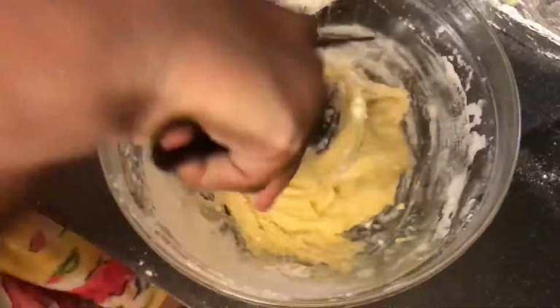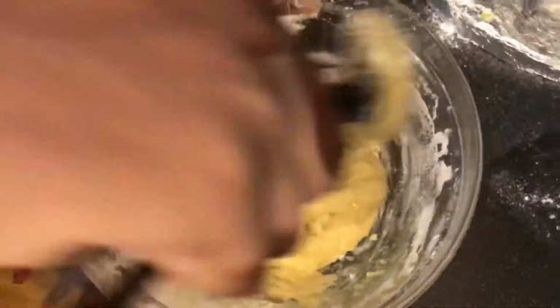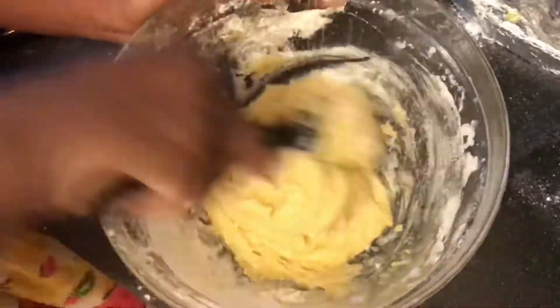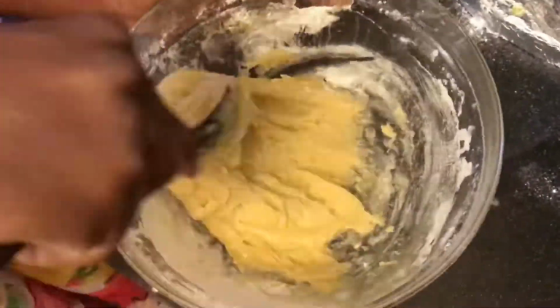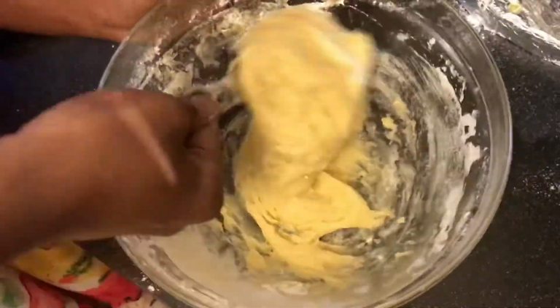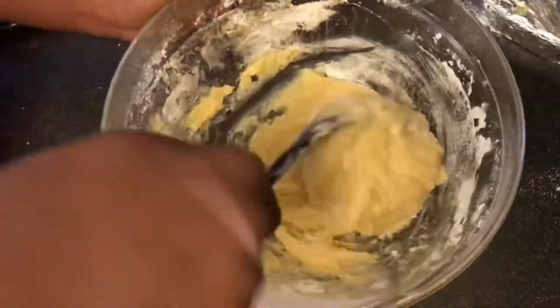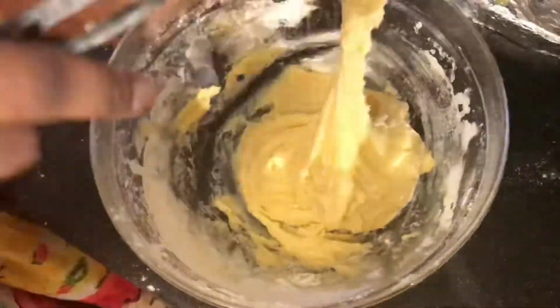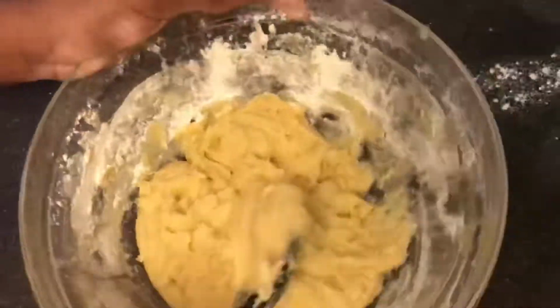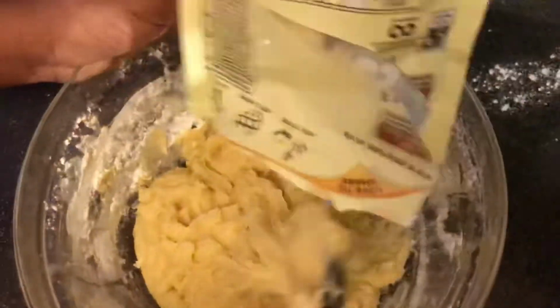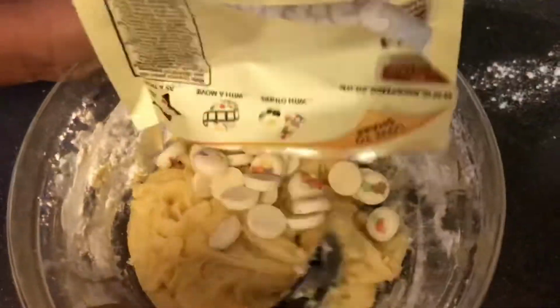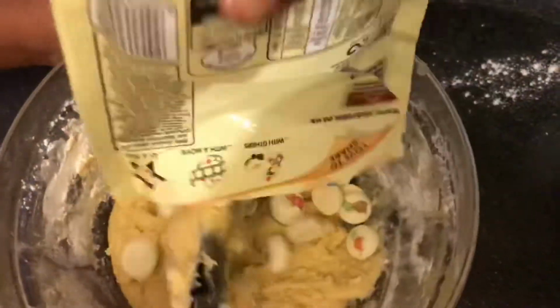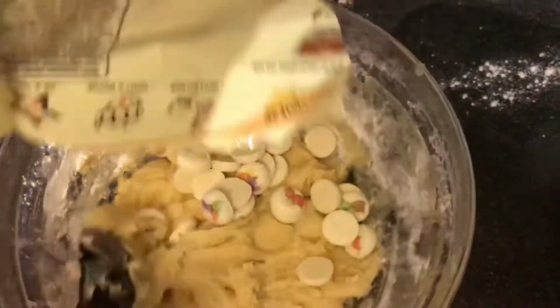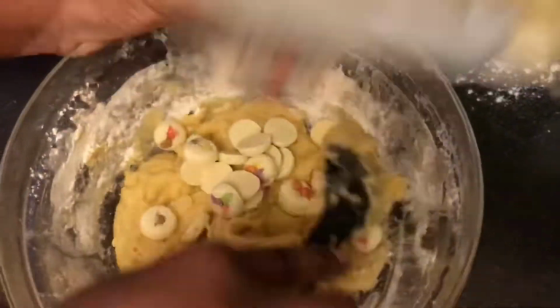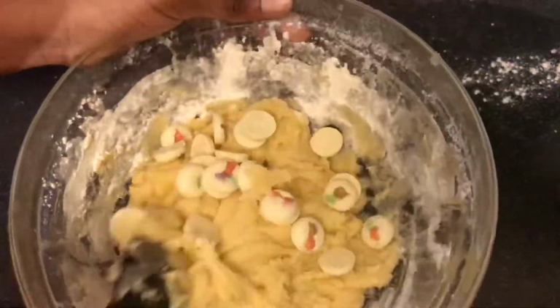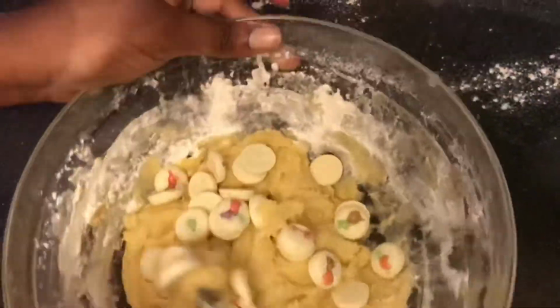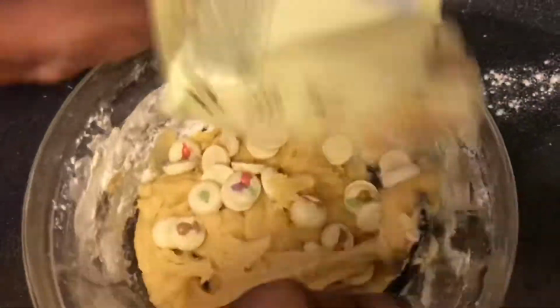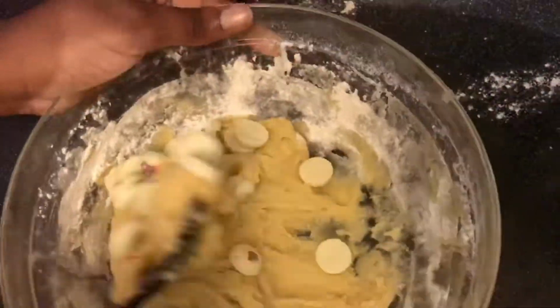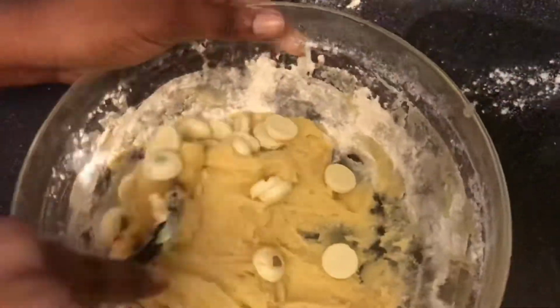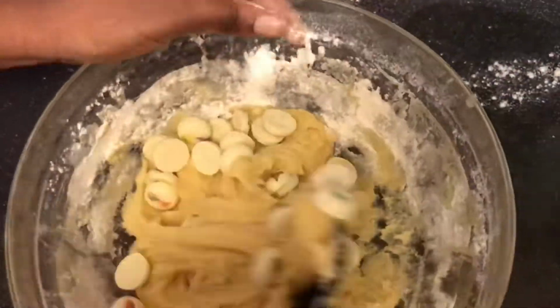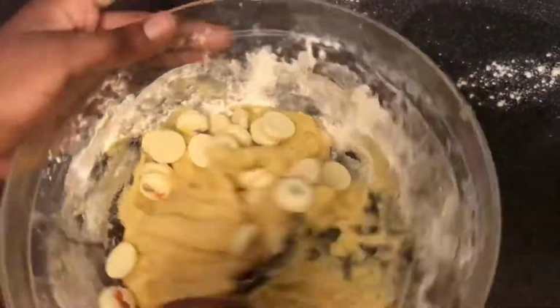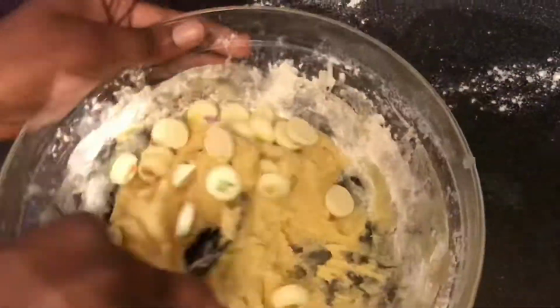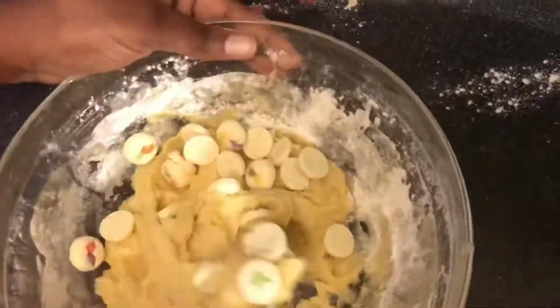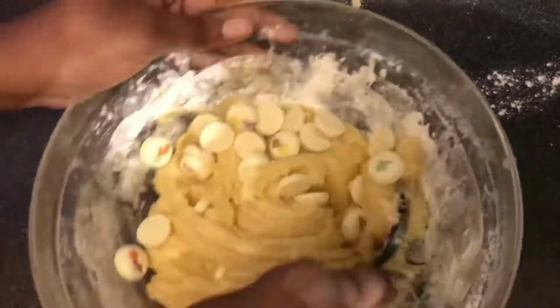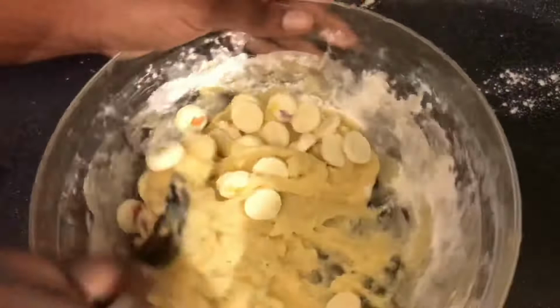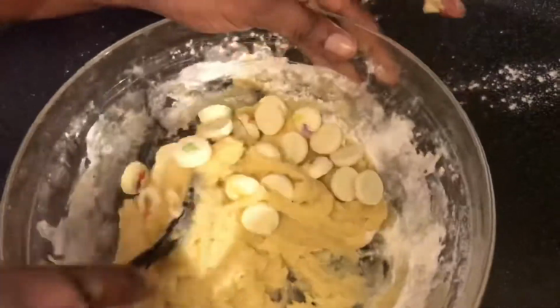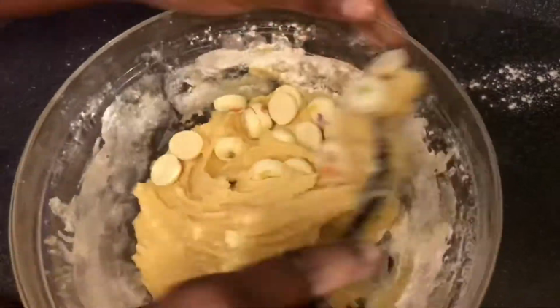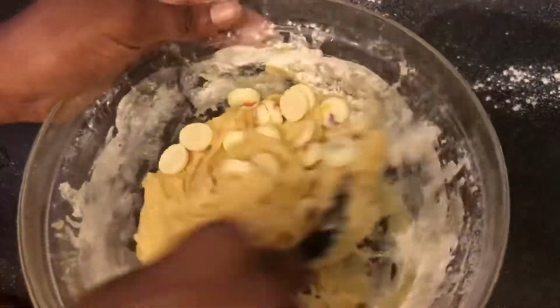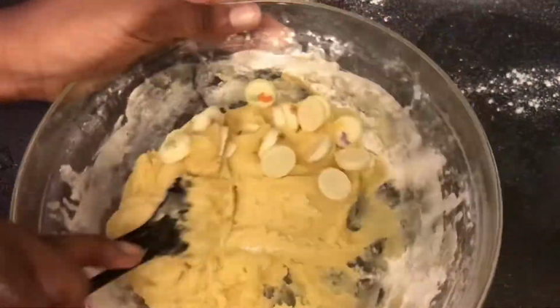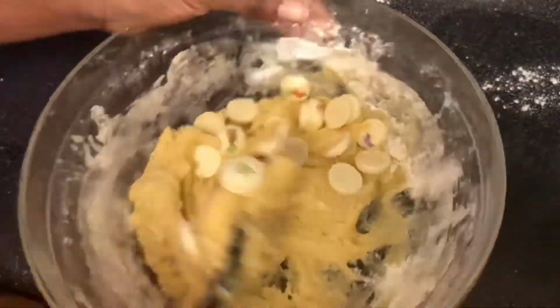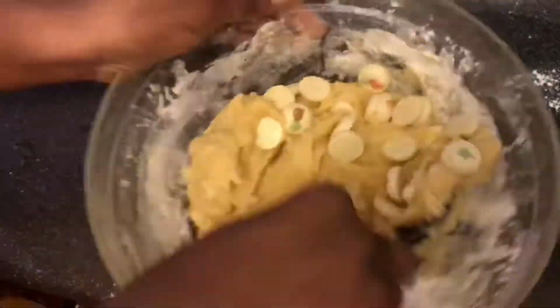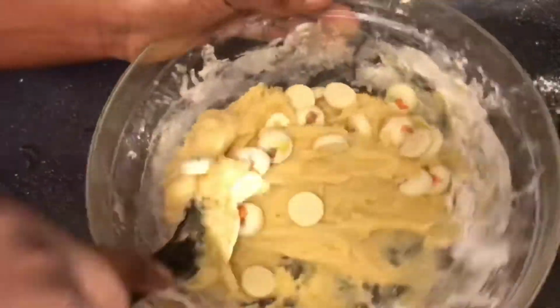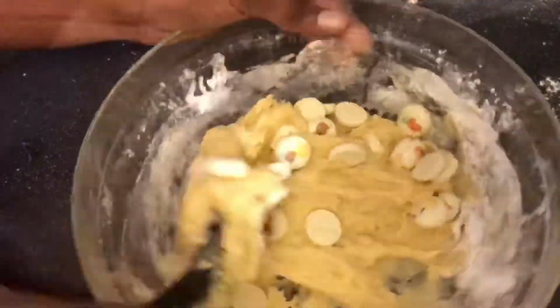Now it's turned into dough. Let's put the chocolate chips in and mix it all together.